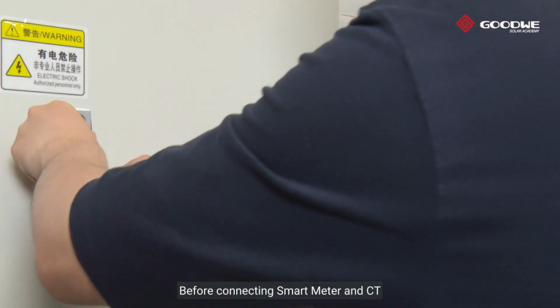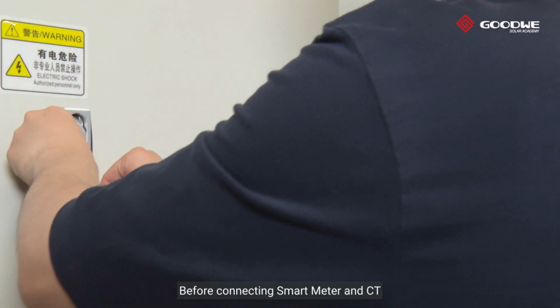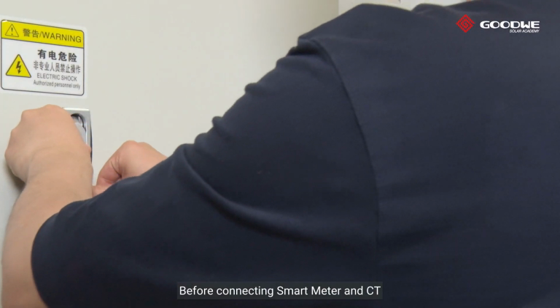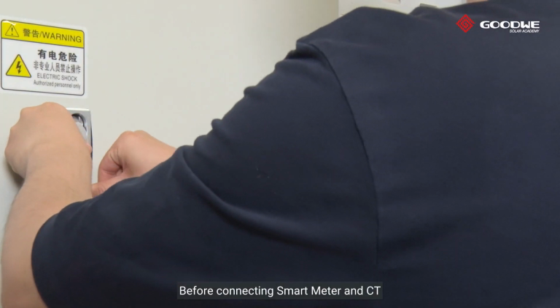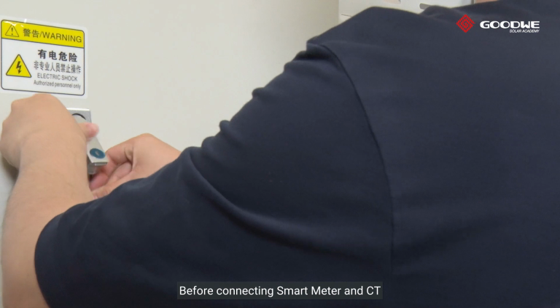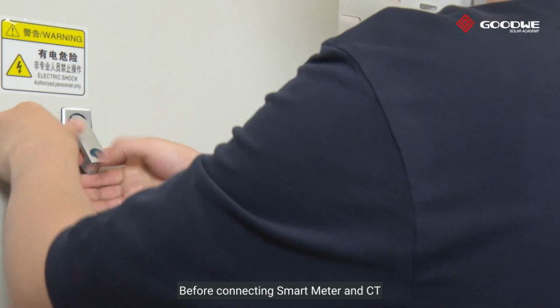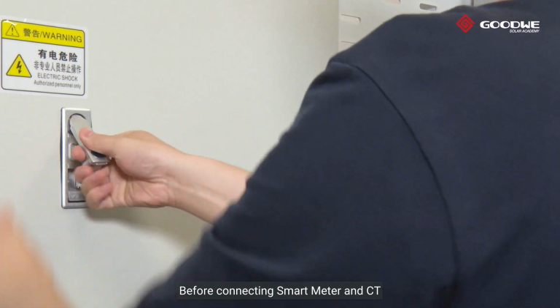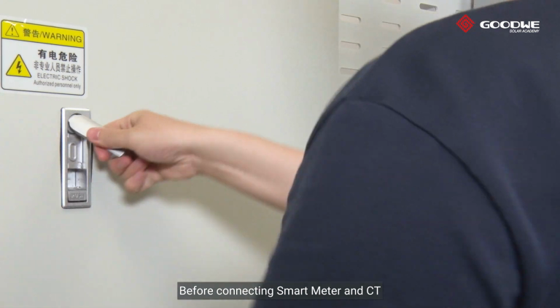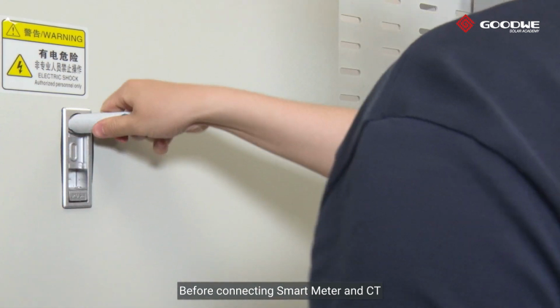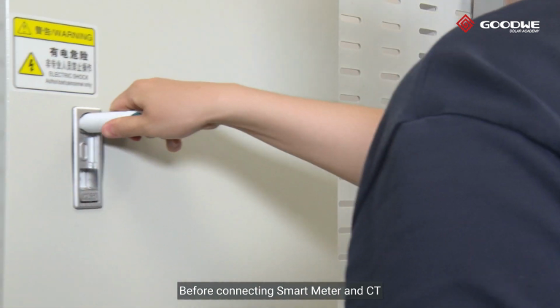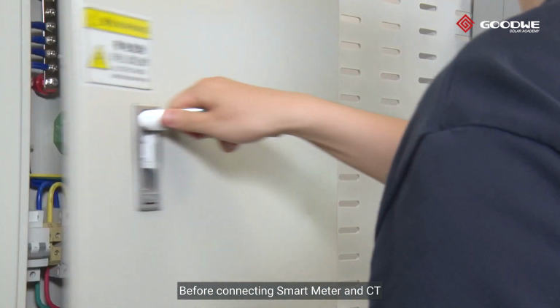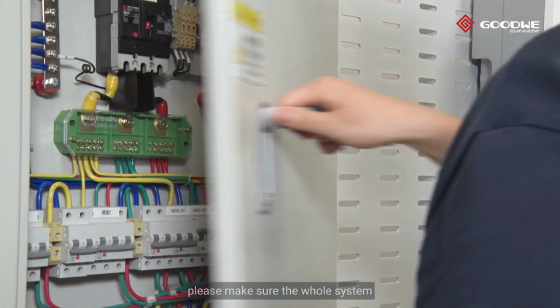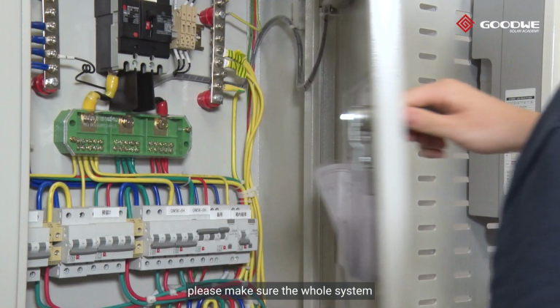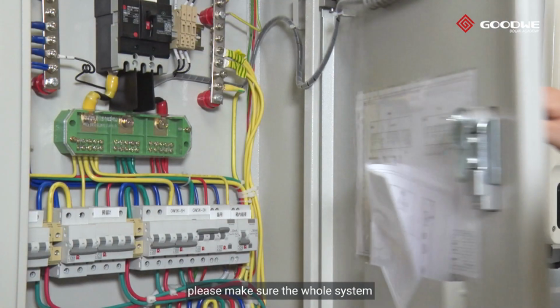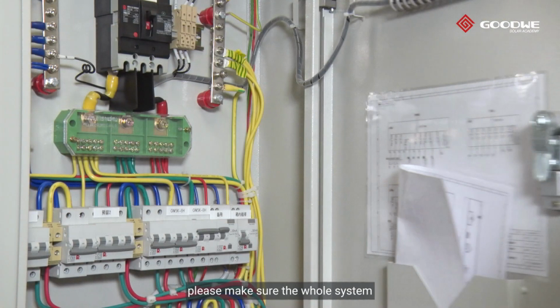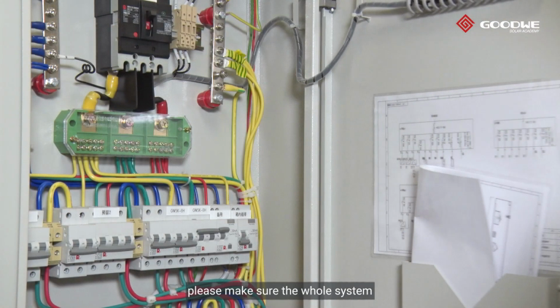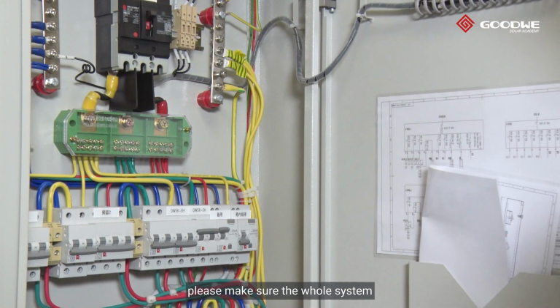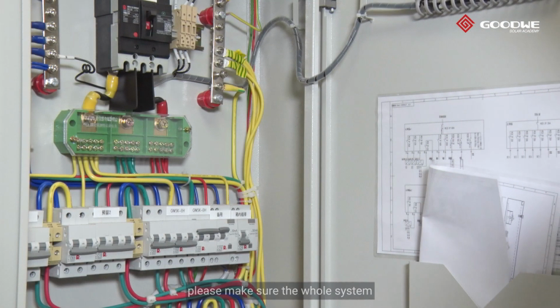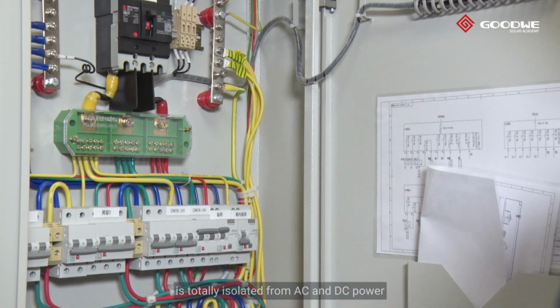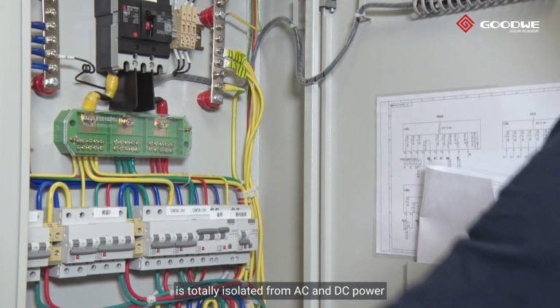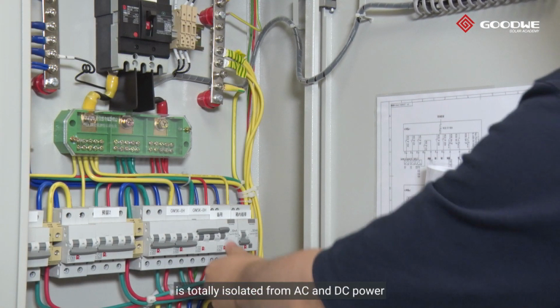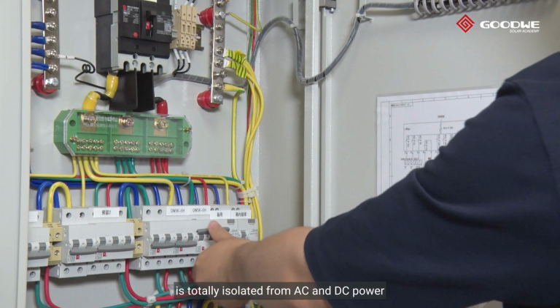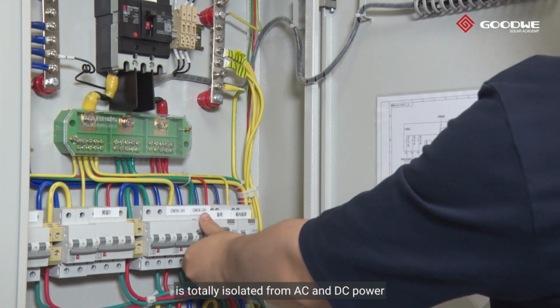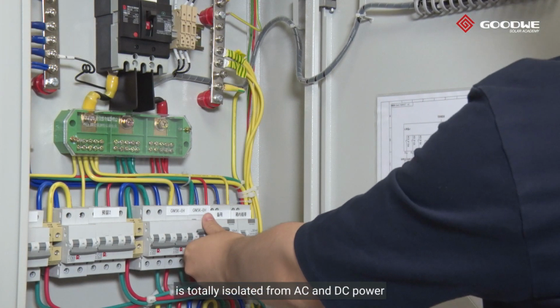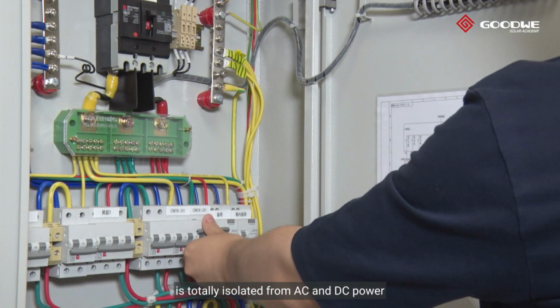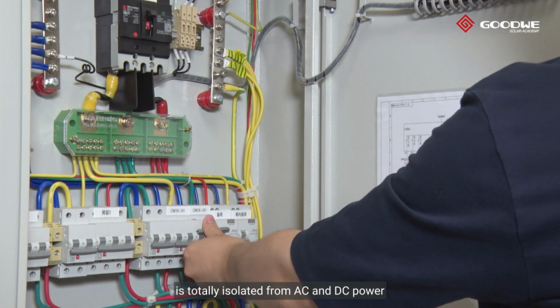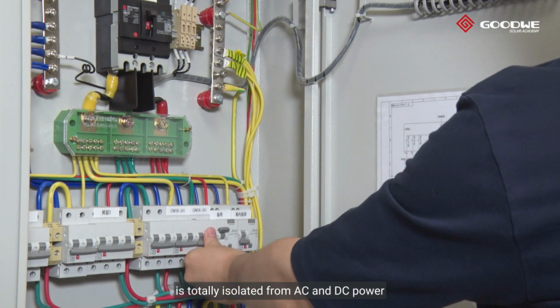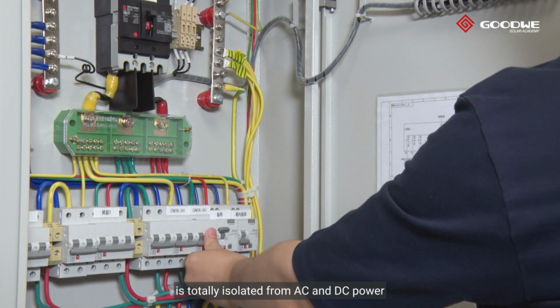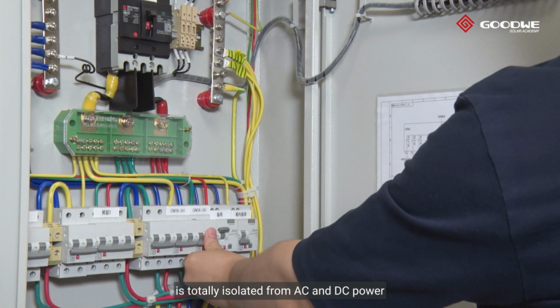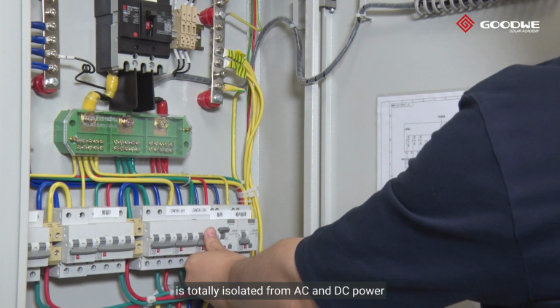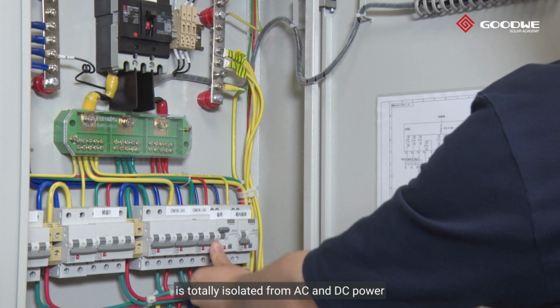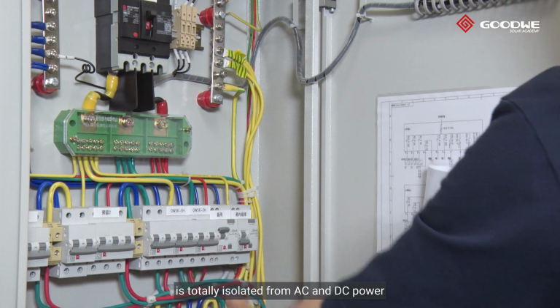Before connecting the smart meter and CTs, please make sure the whole system is totally isolated from AC and DC power.